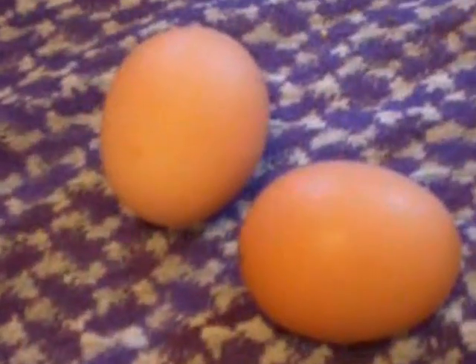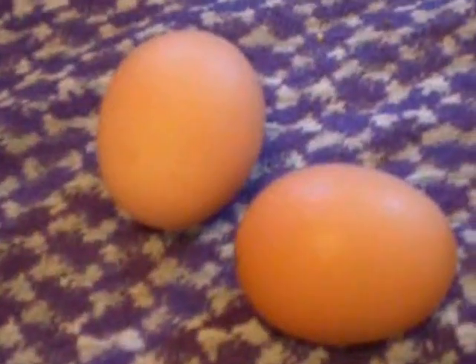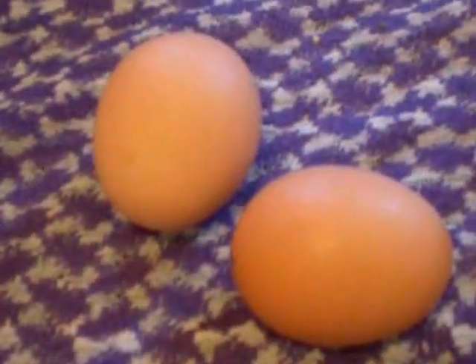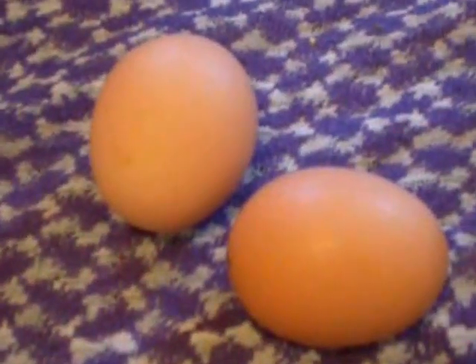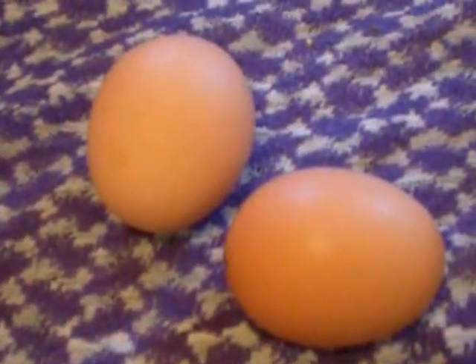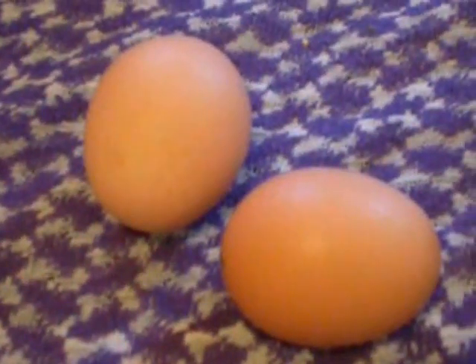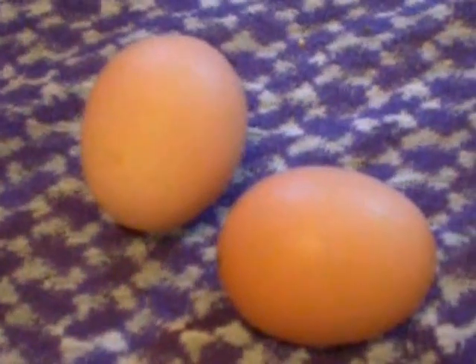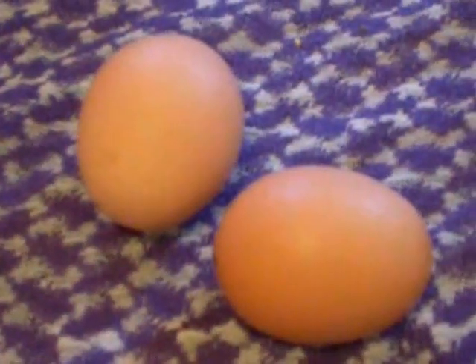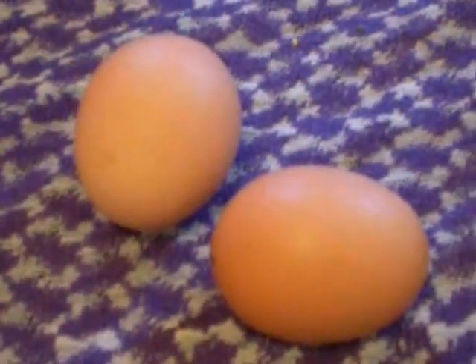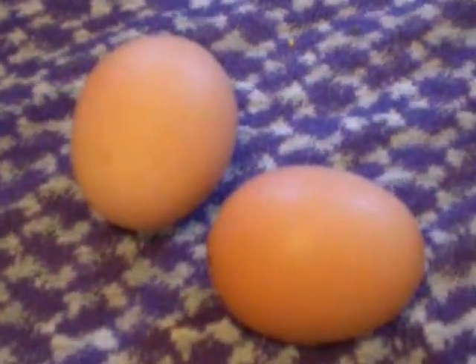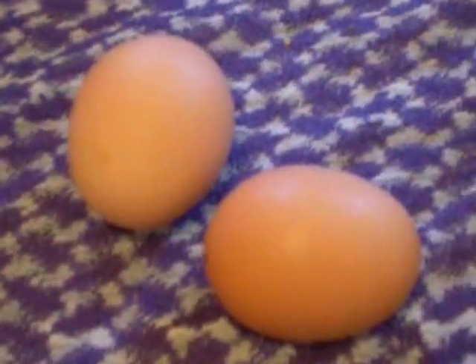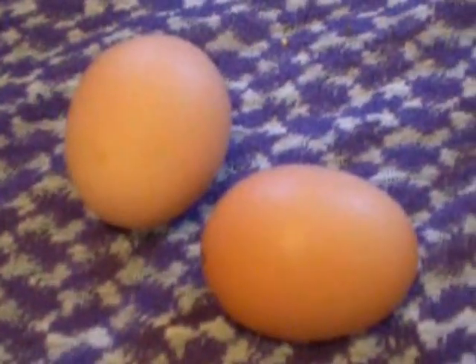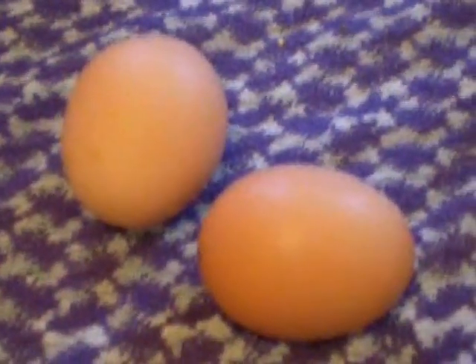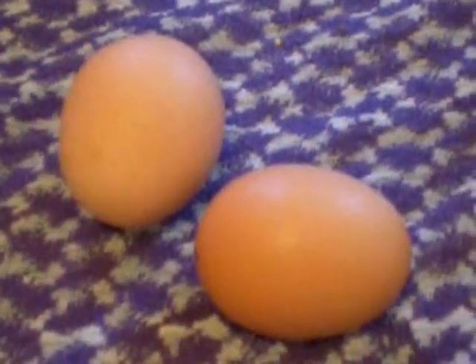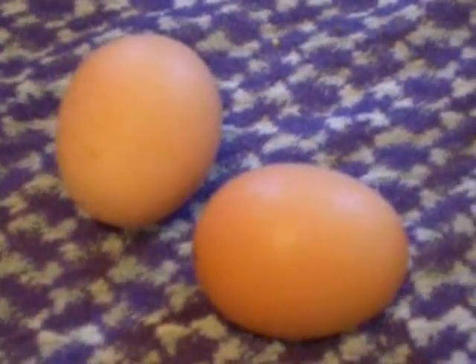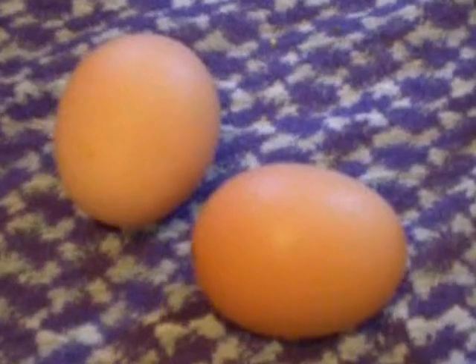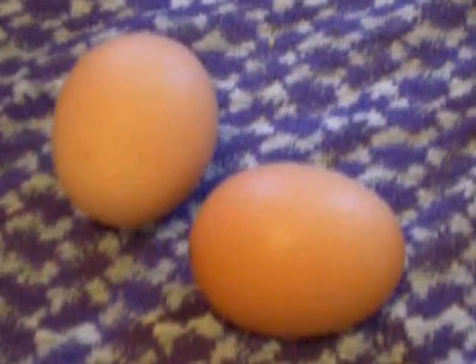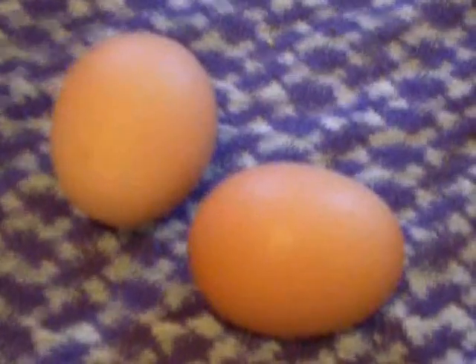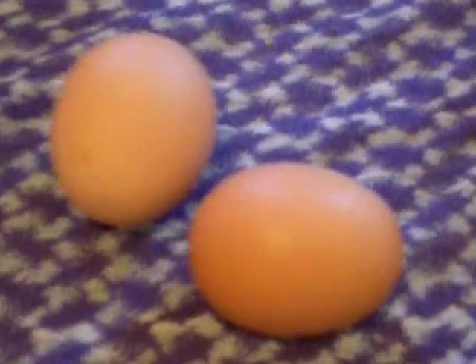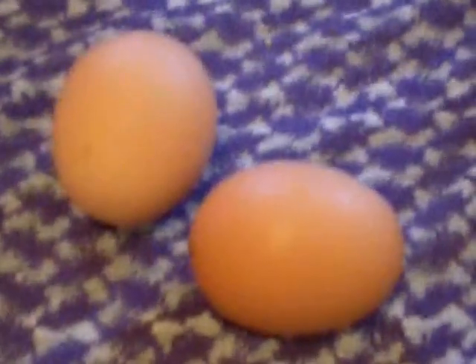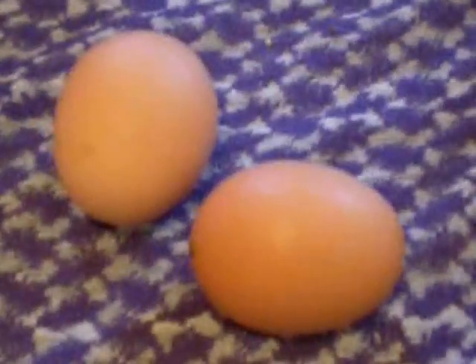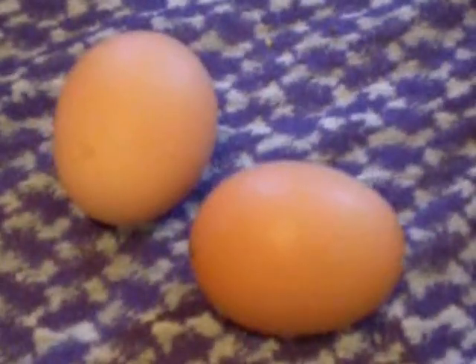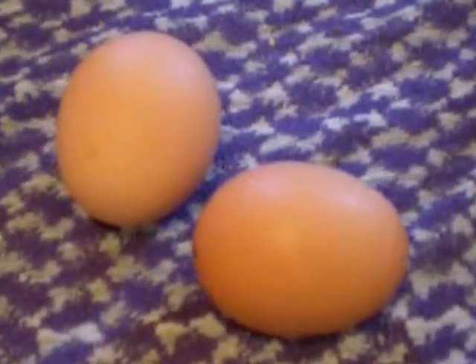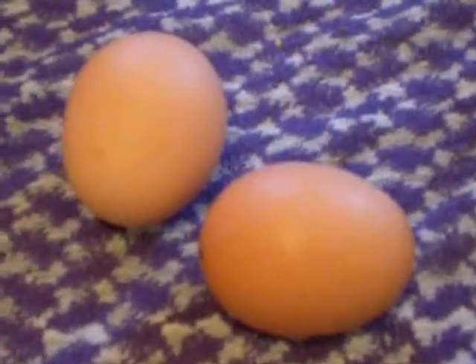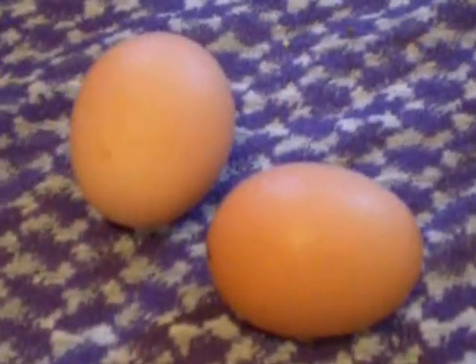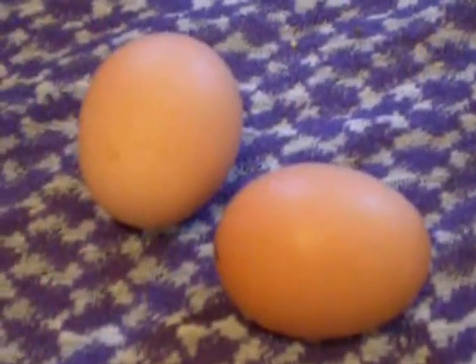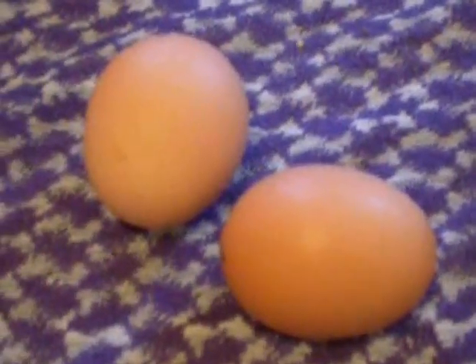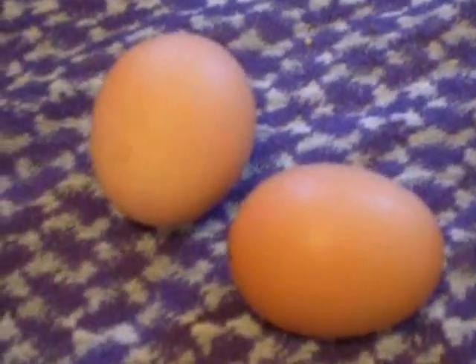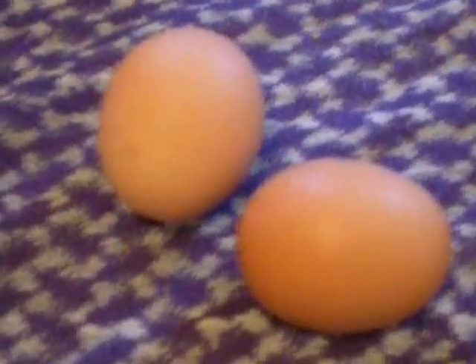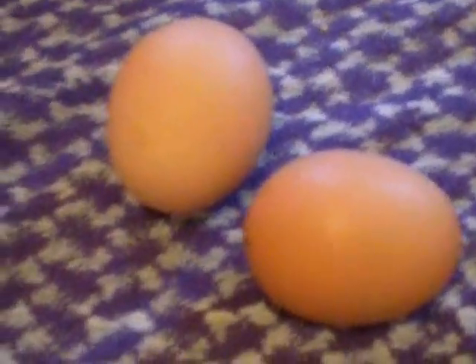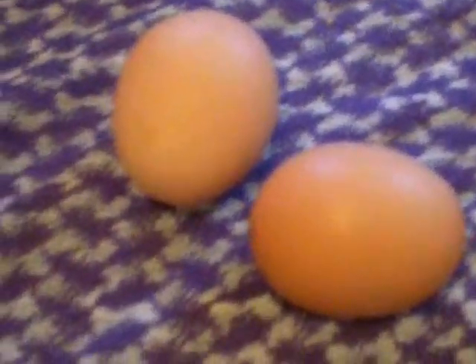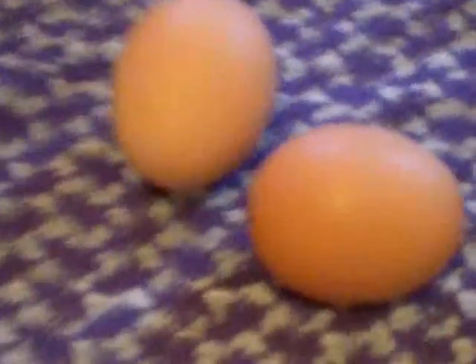While the potatoes are cooking, you cook 2 eggs hard. Rinse them with cold water and put them aside.